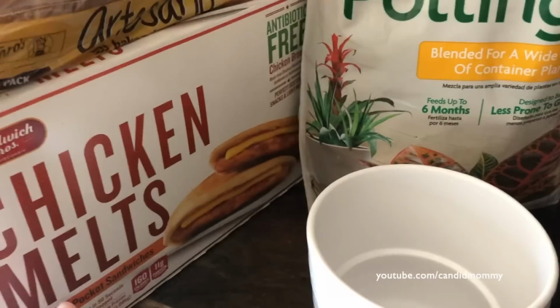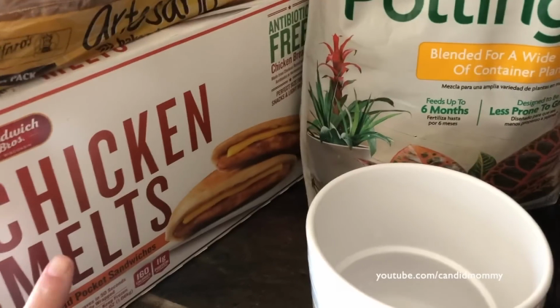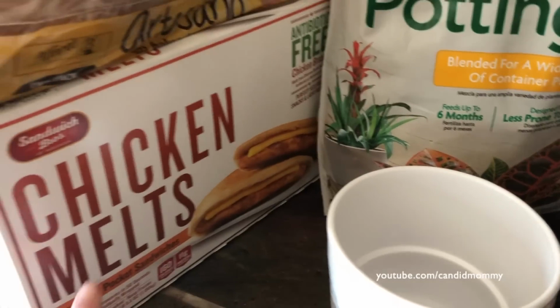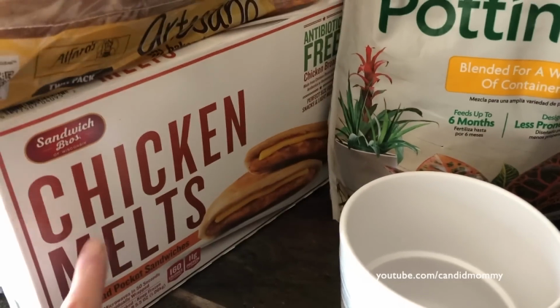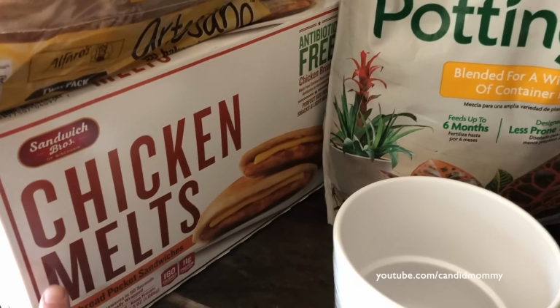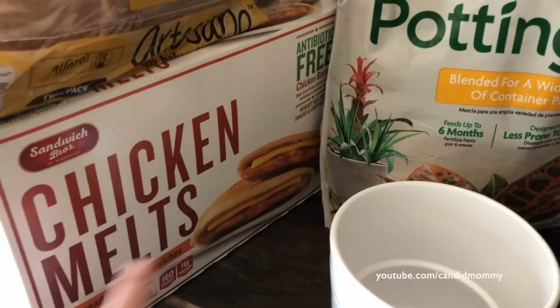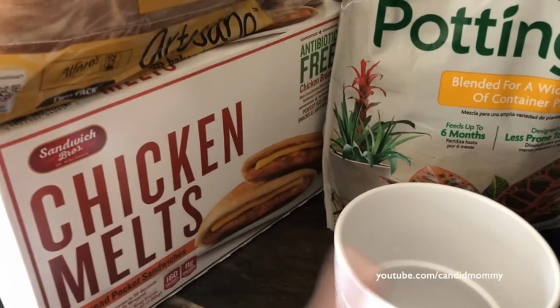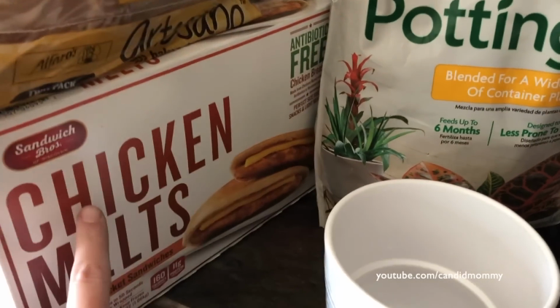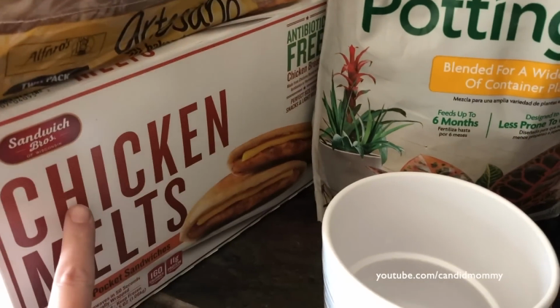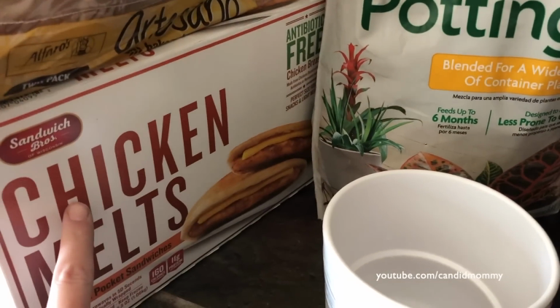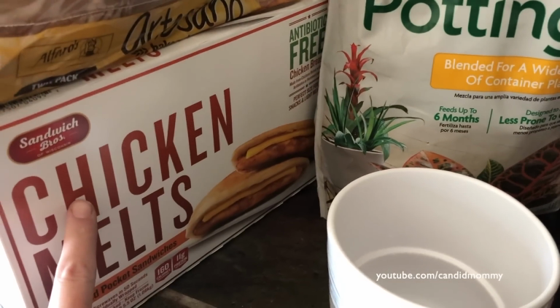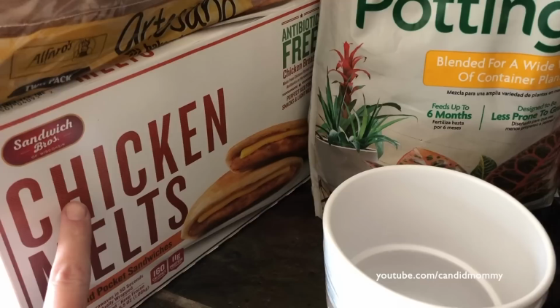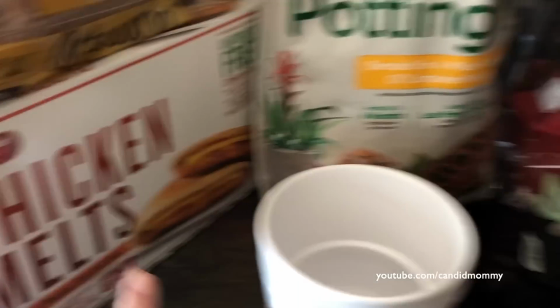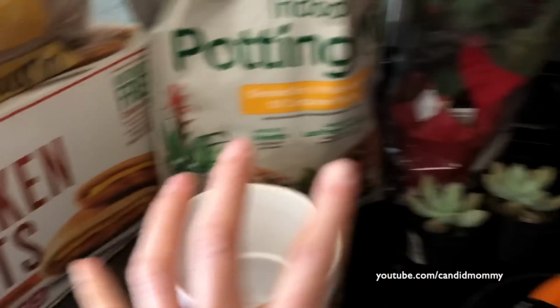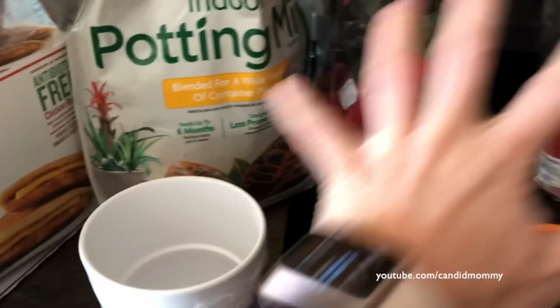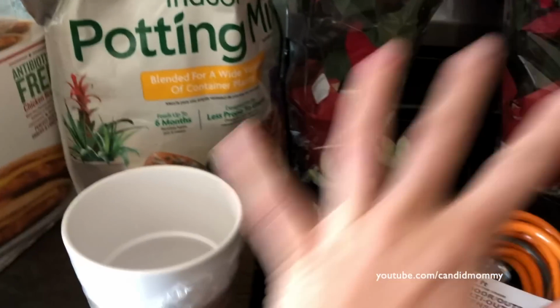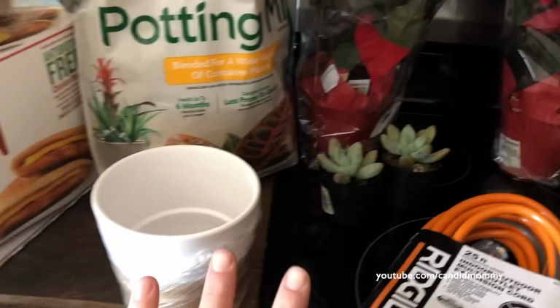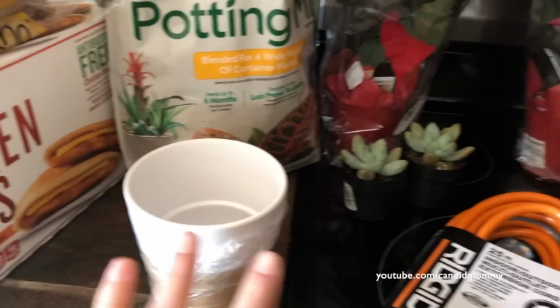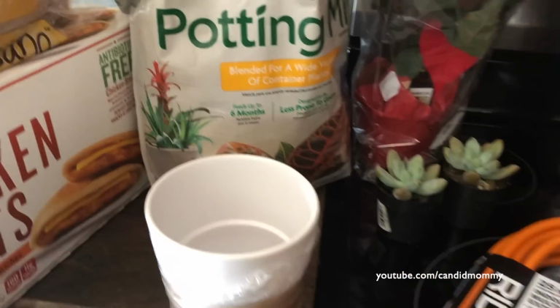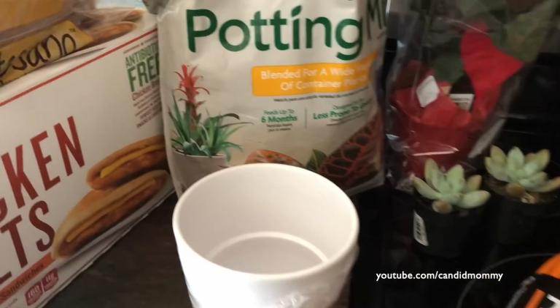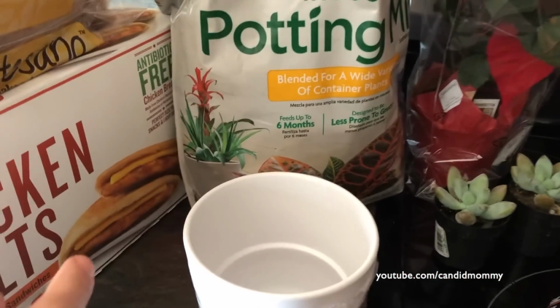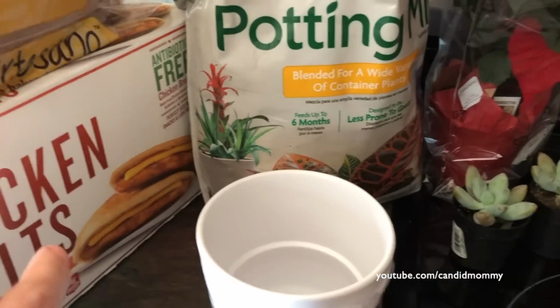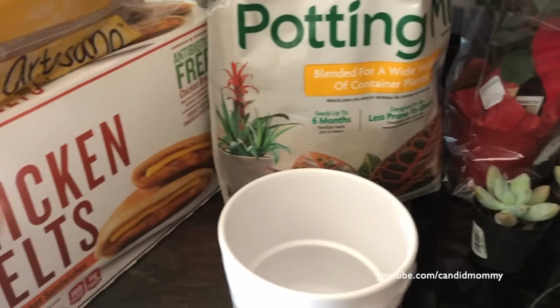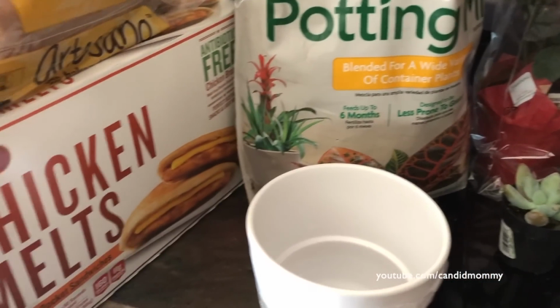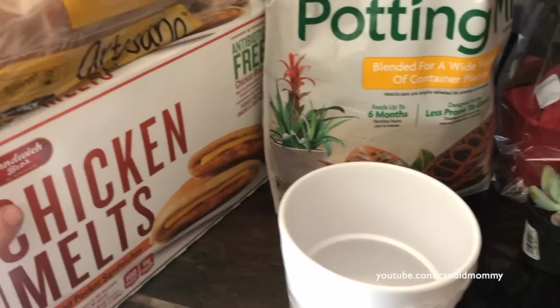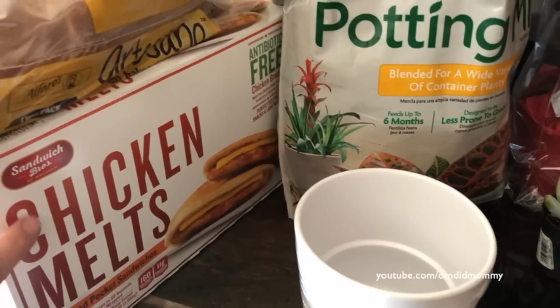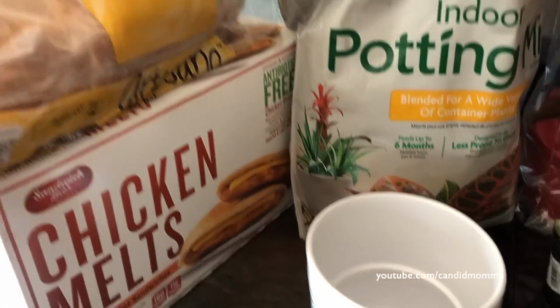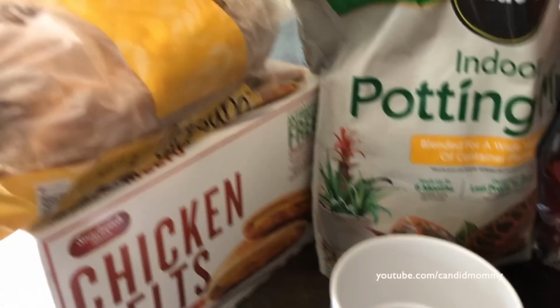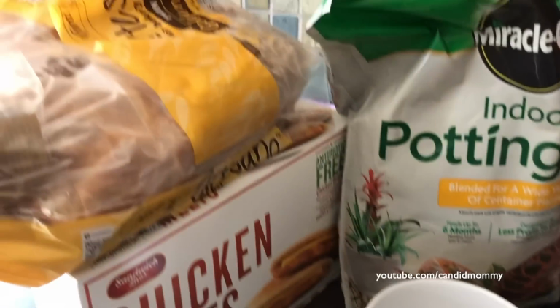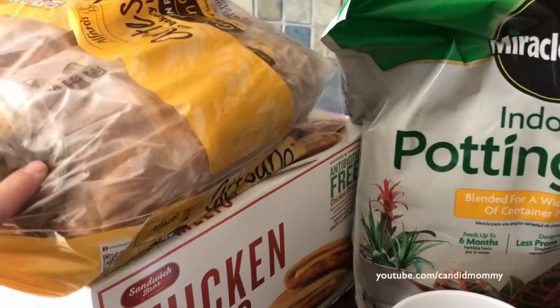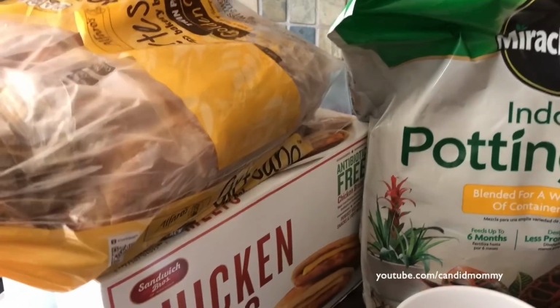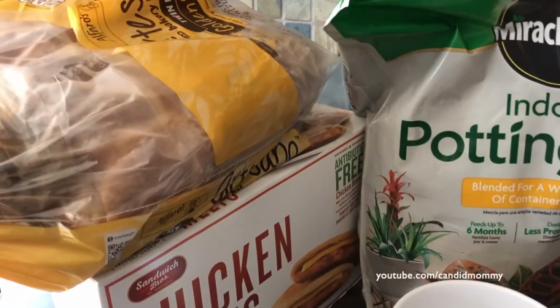Chicken melts - we love these things. This is Costco. Sorry, this was all Home Depot. This here is Costco. Bread is Costco.